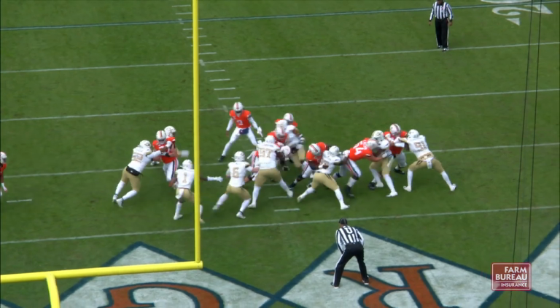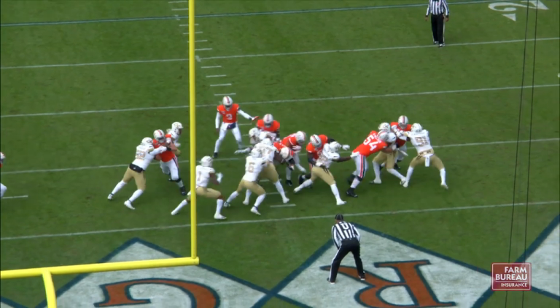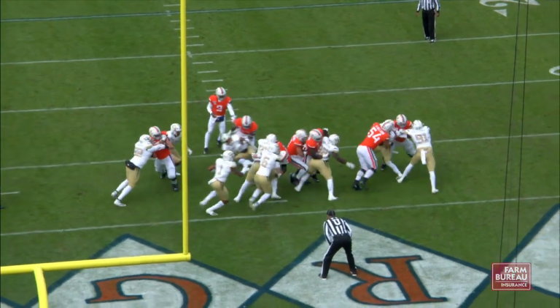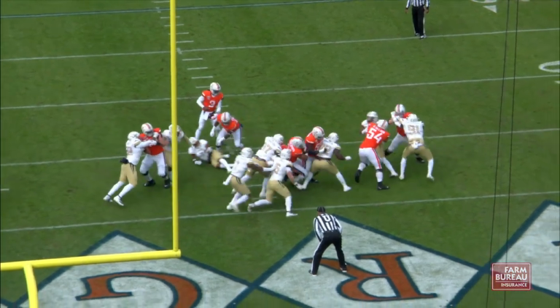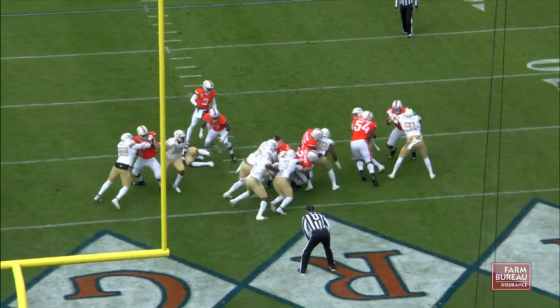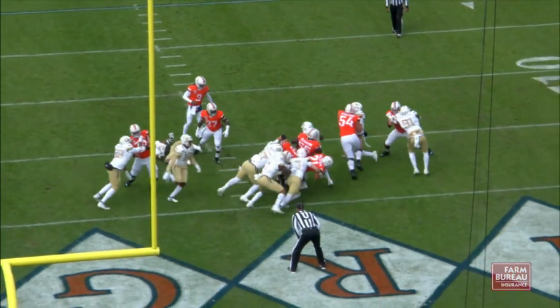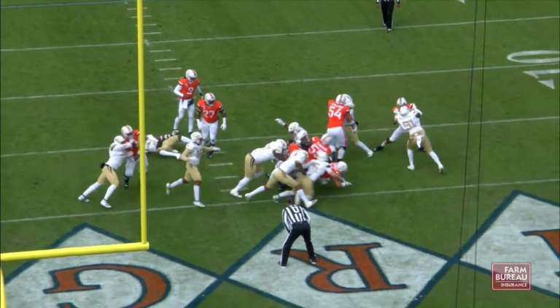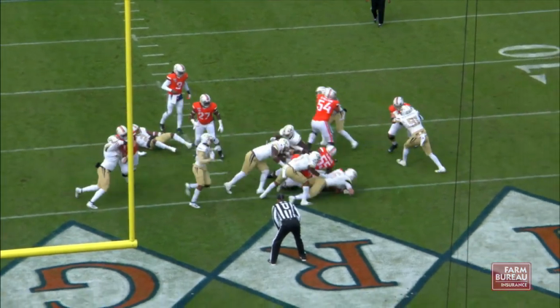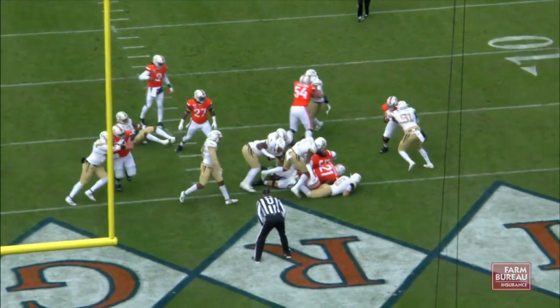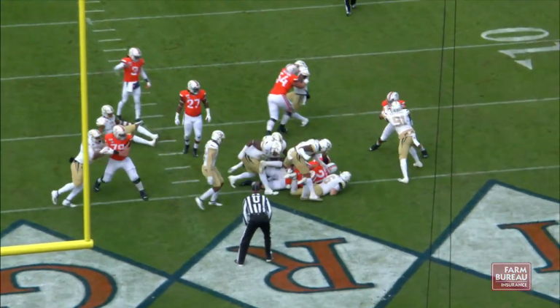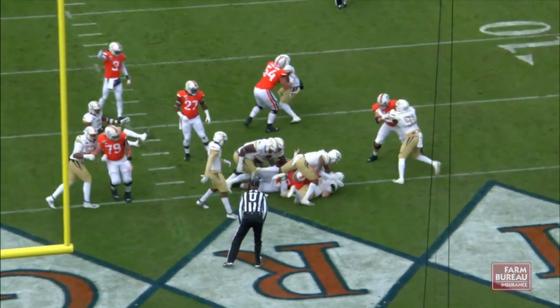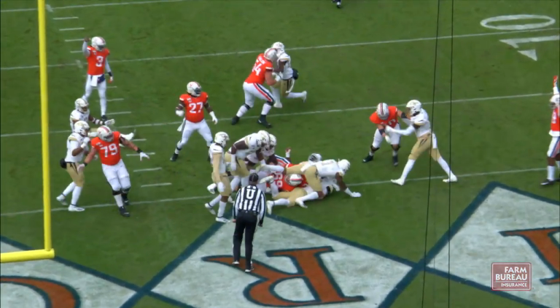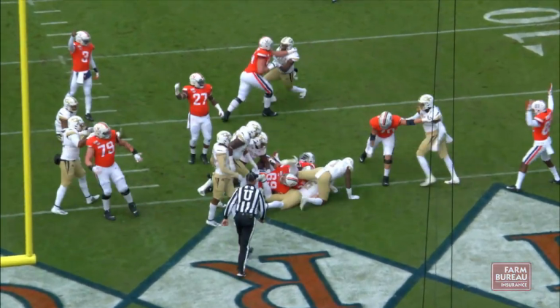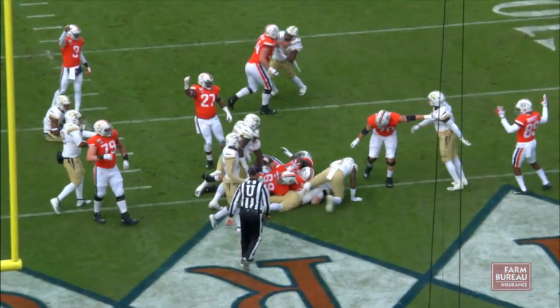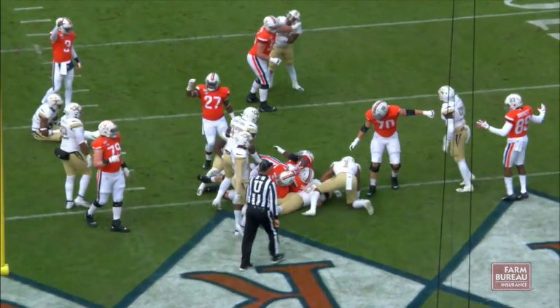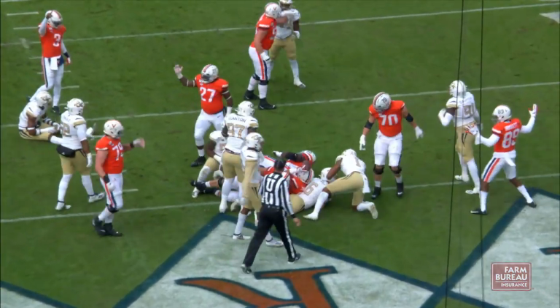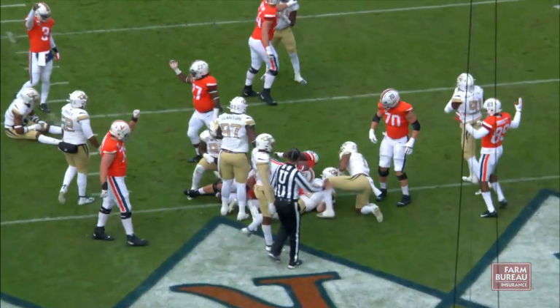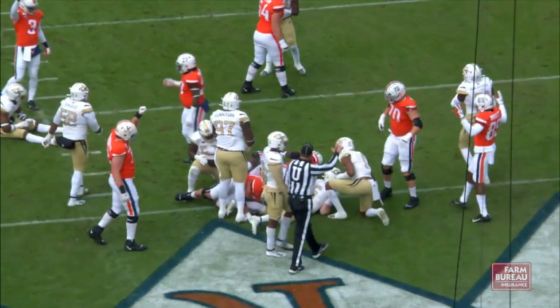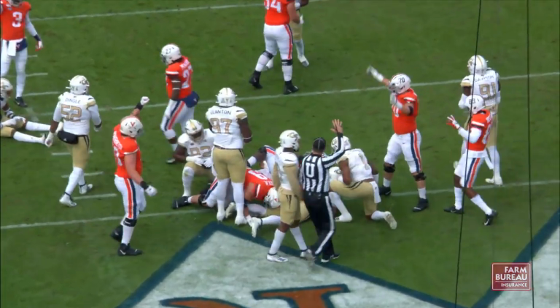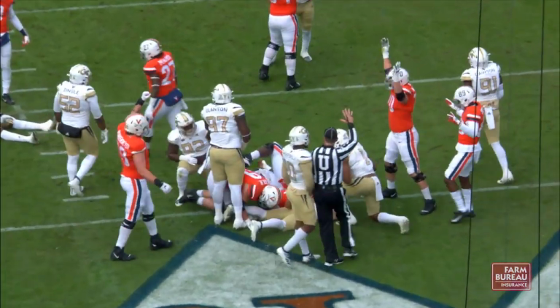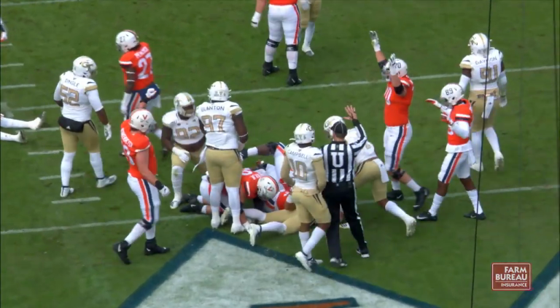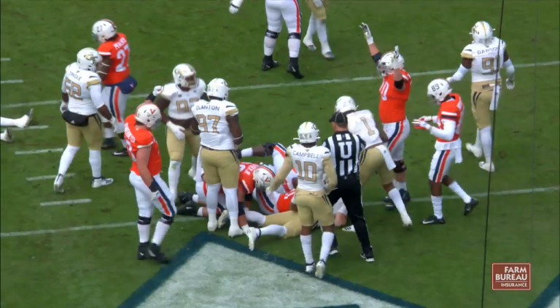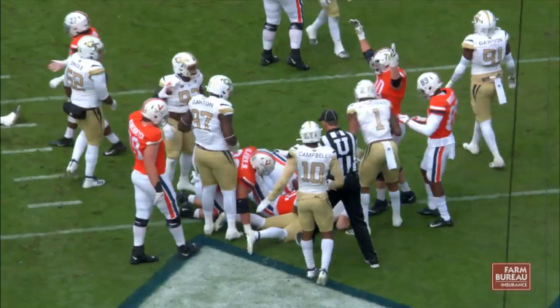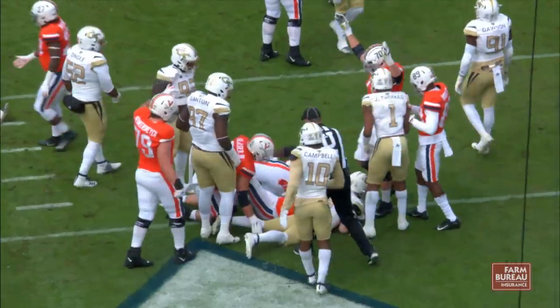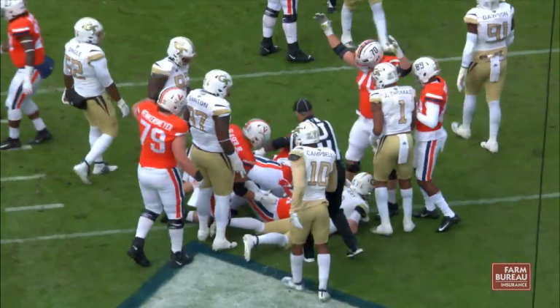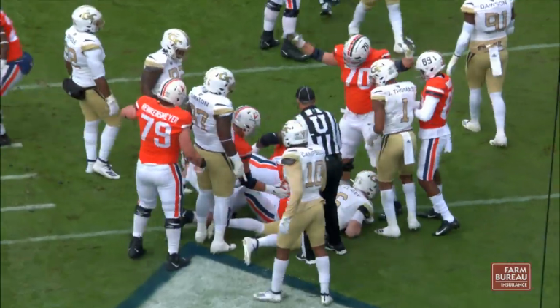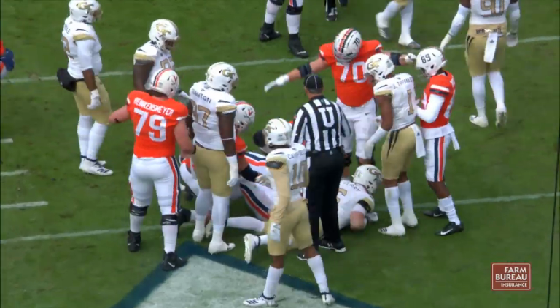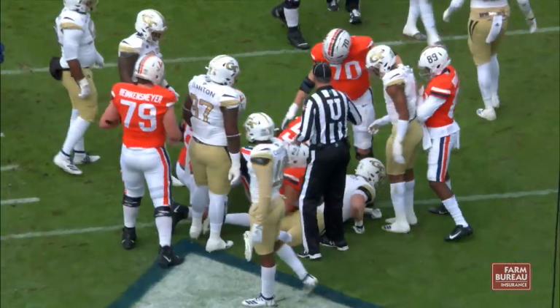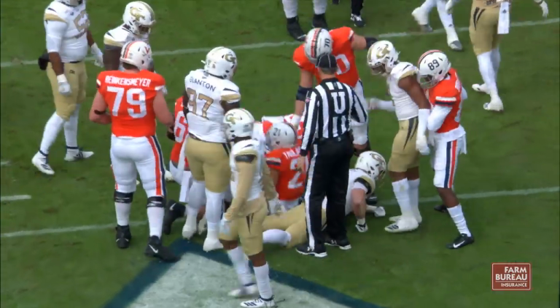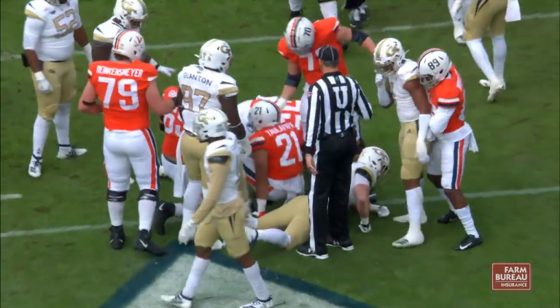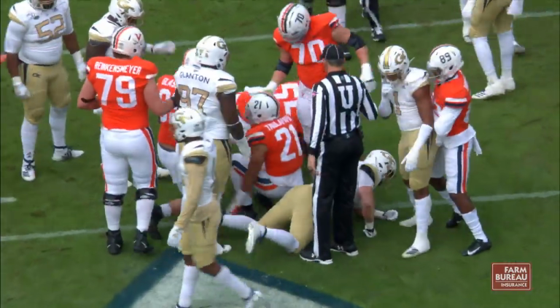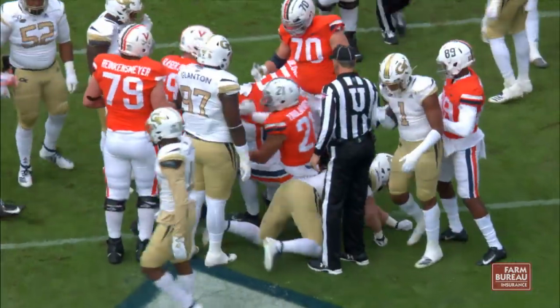Going to hand the ball off. Wayne Talapapa galloping right along the left guard. He's in. Touchdown, Virginia.